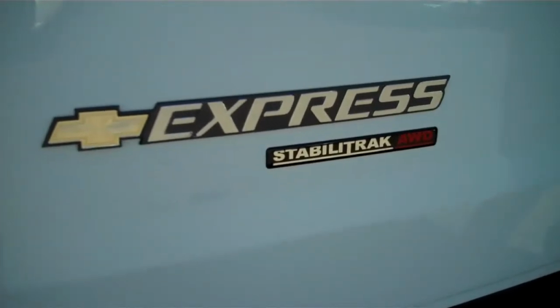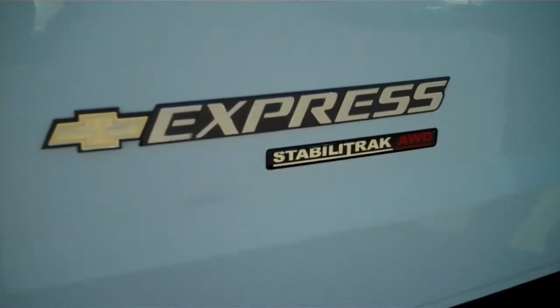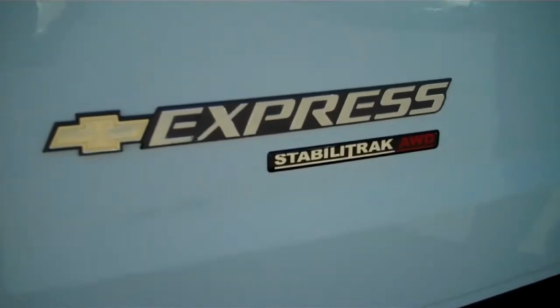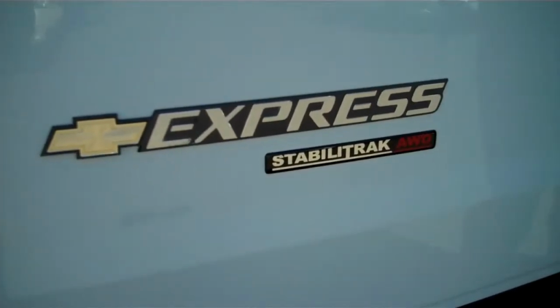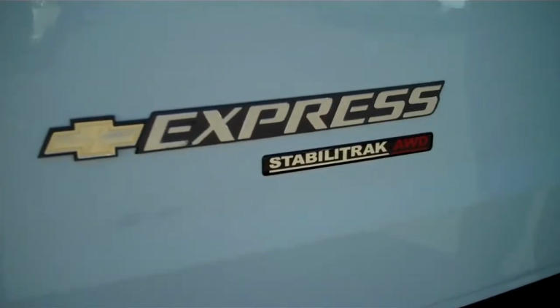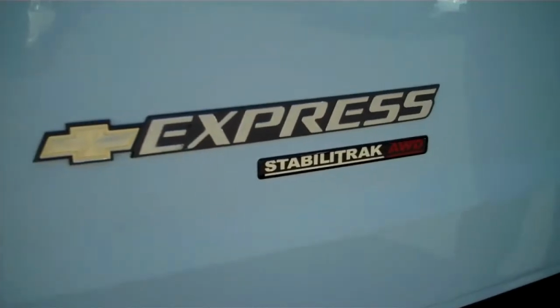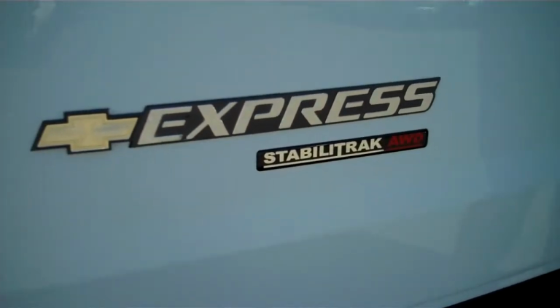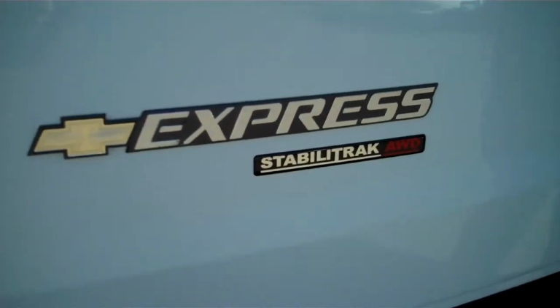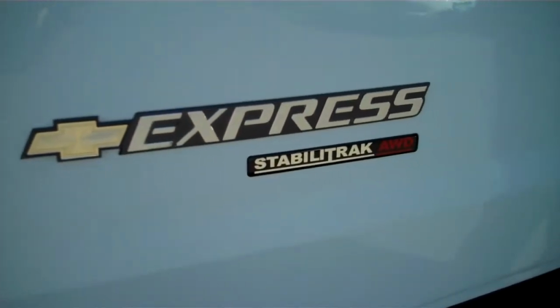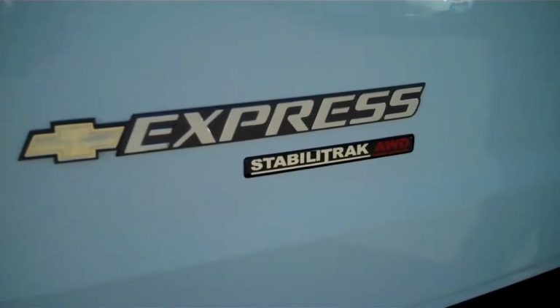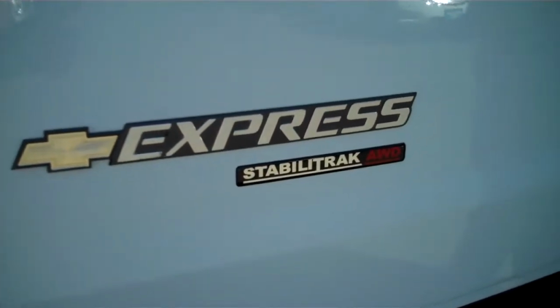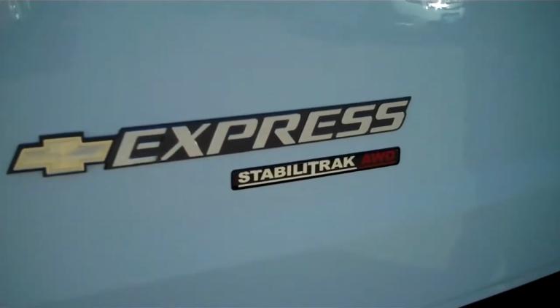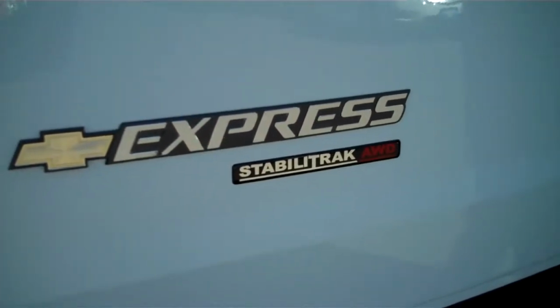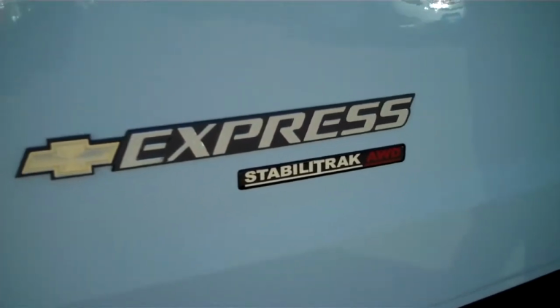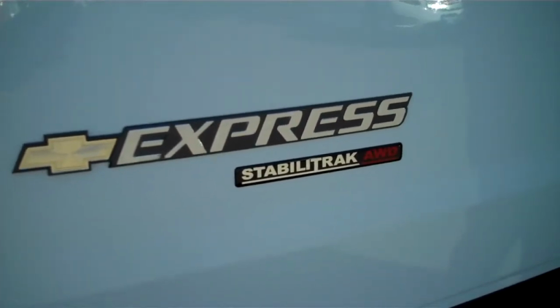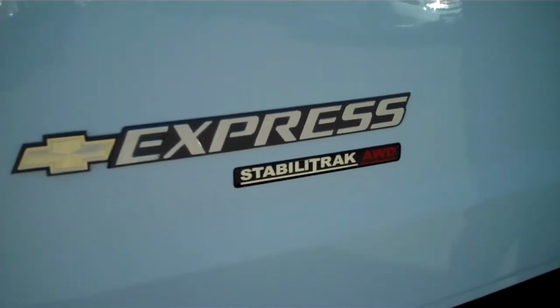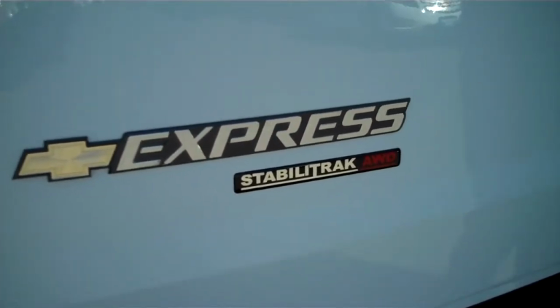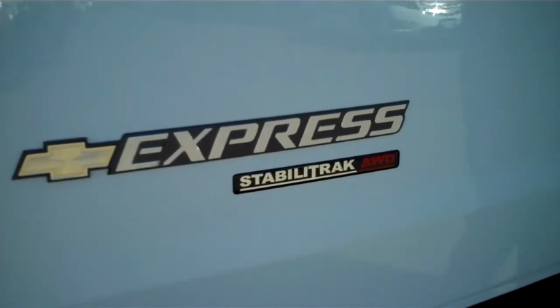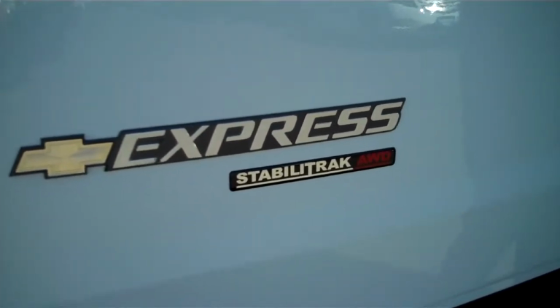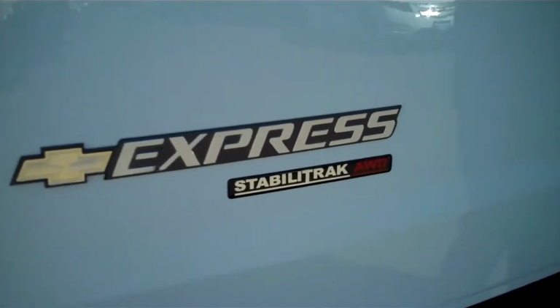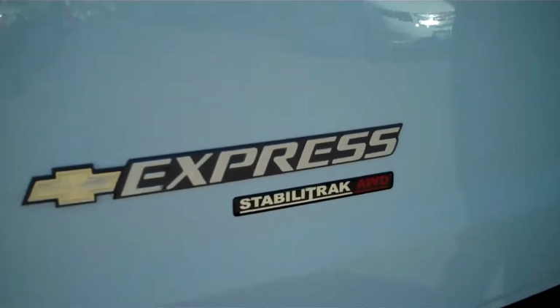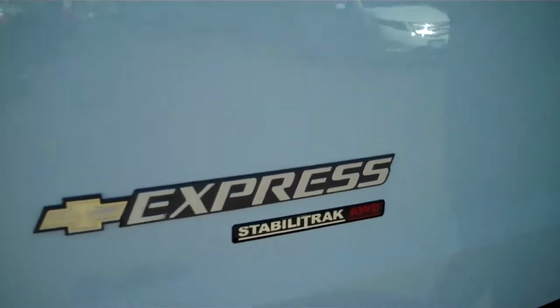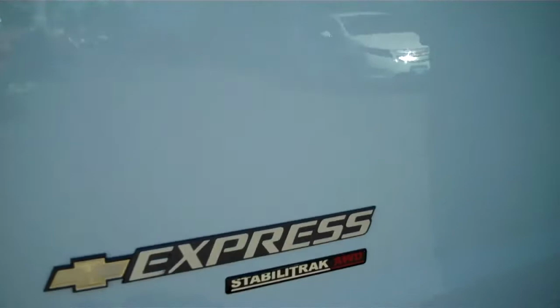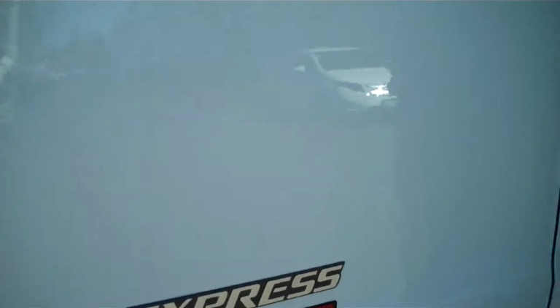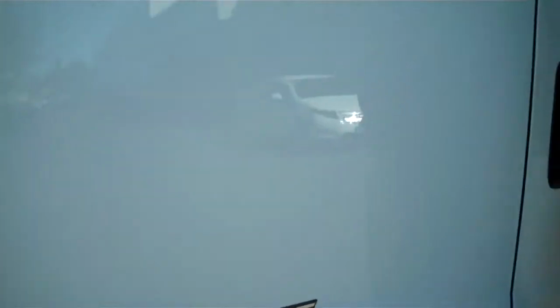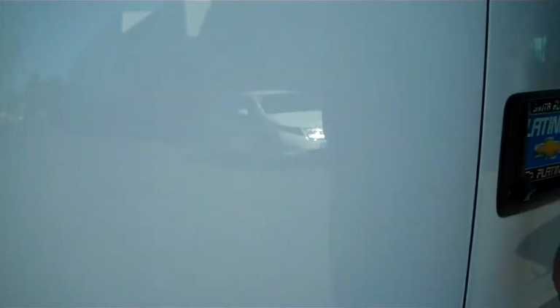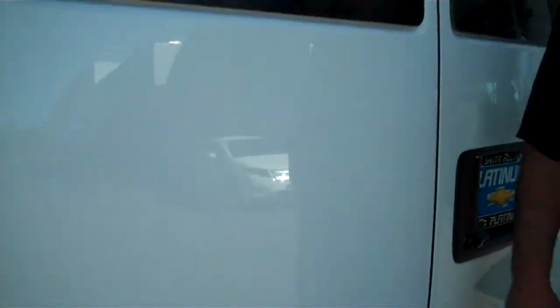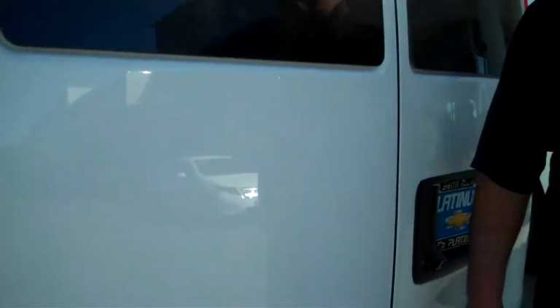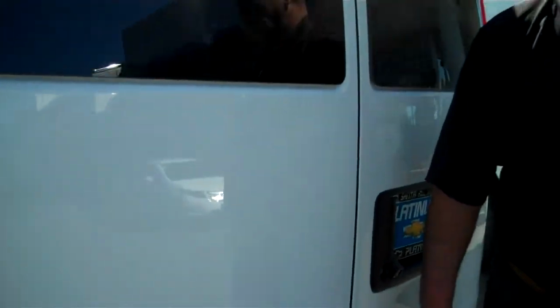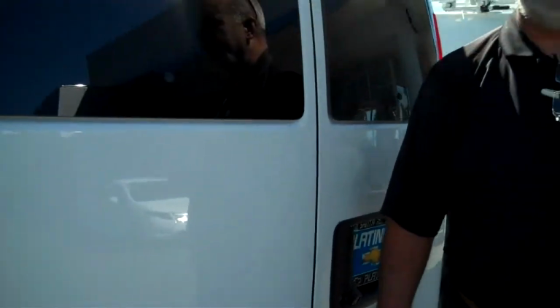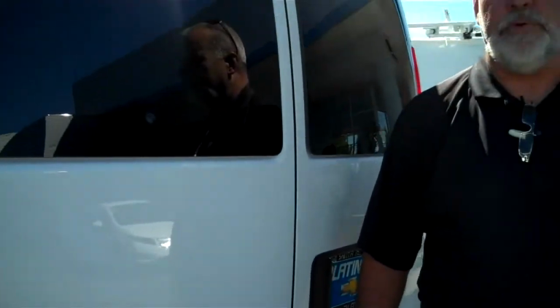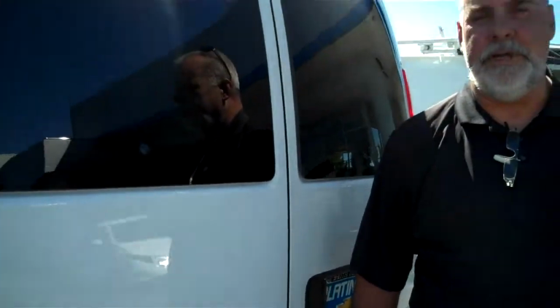Hi, thanks for joining me again. This is Greg Martin with Platinum Chevrolet's Fleet and Commercial Department in Santa Rosa, California.